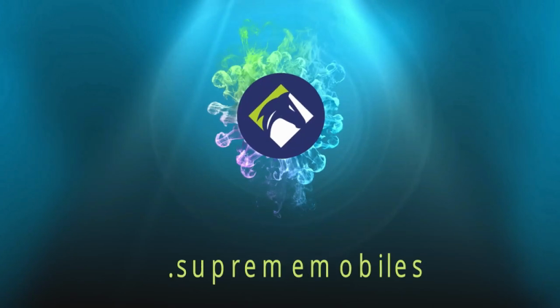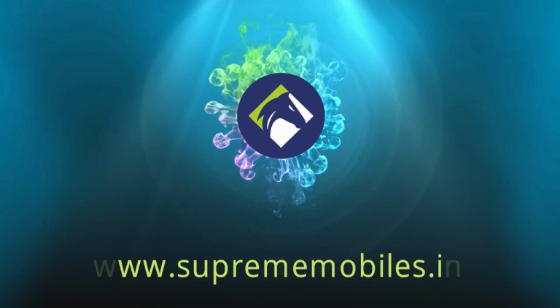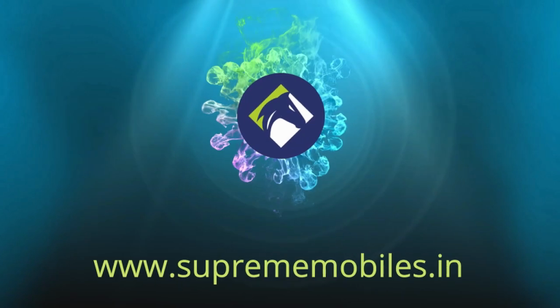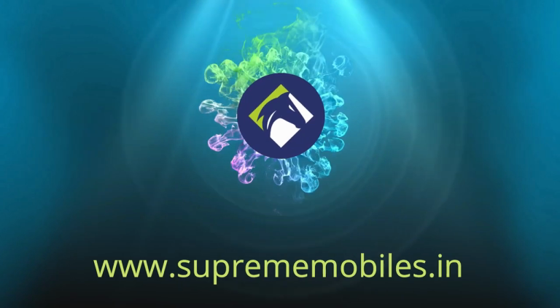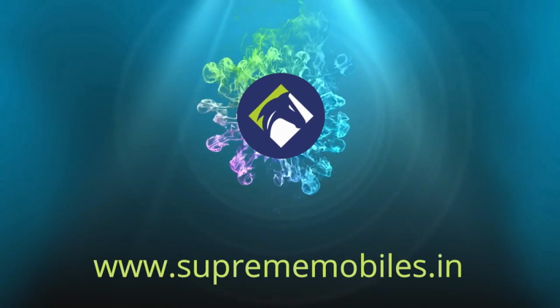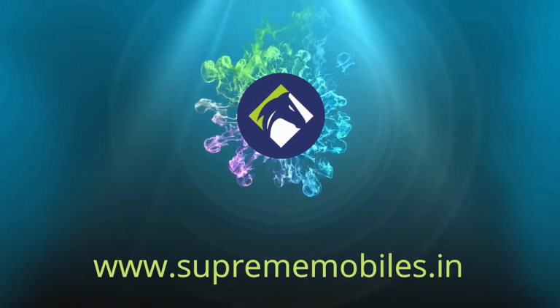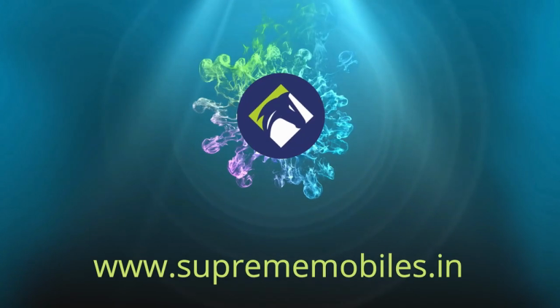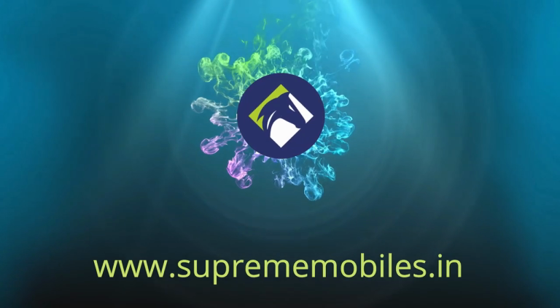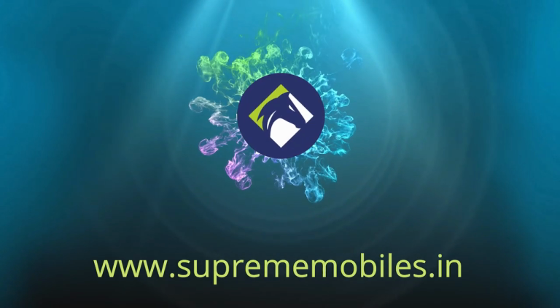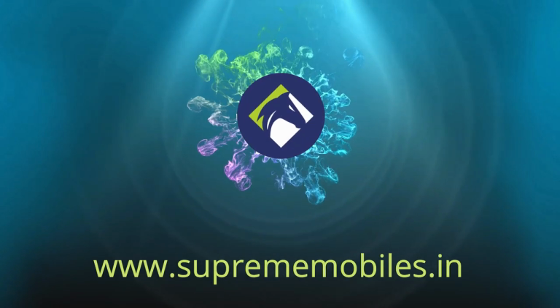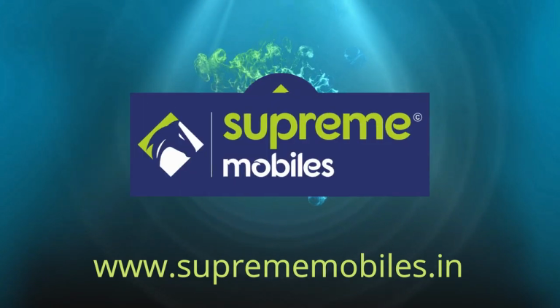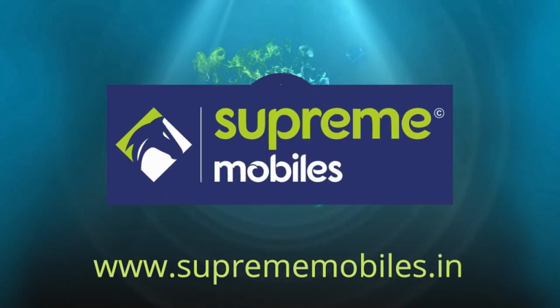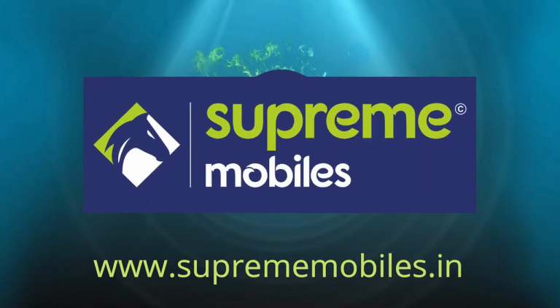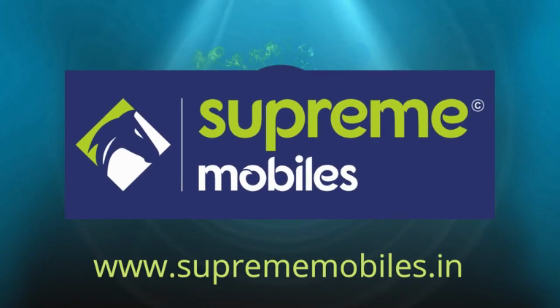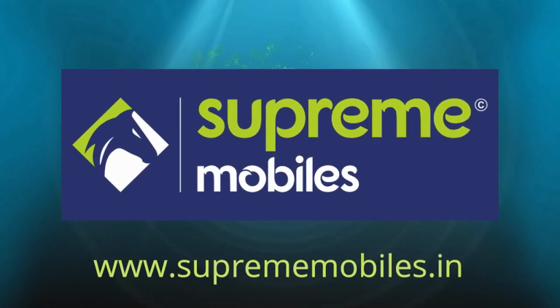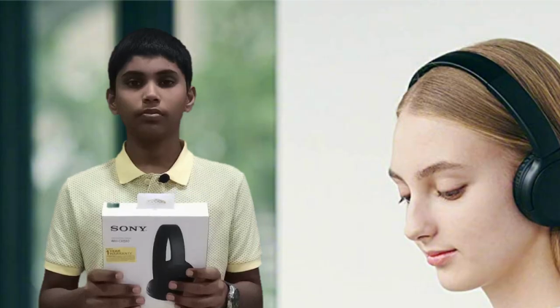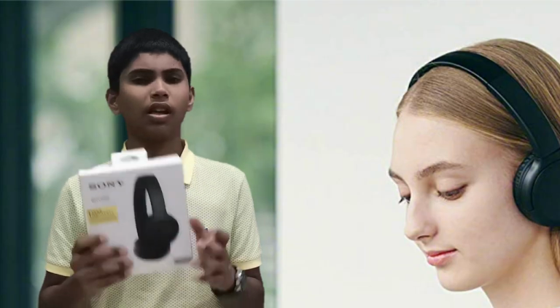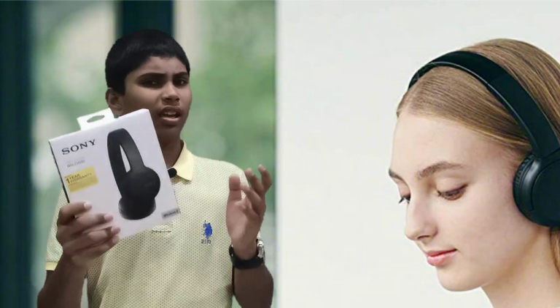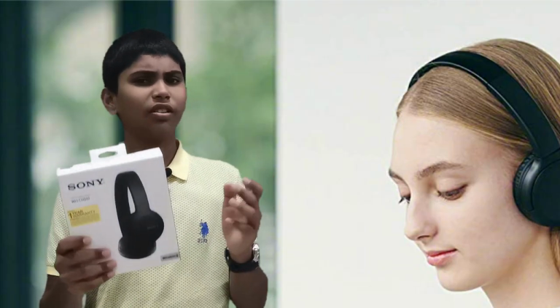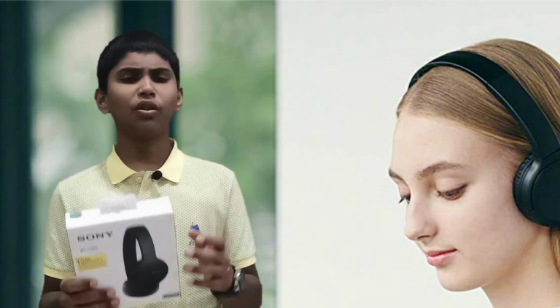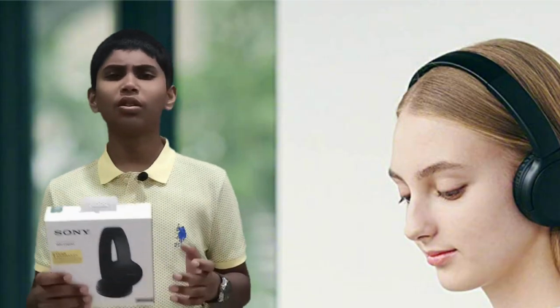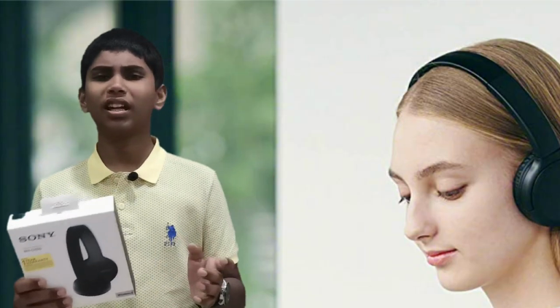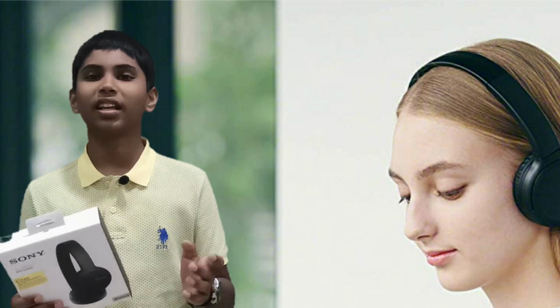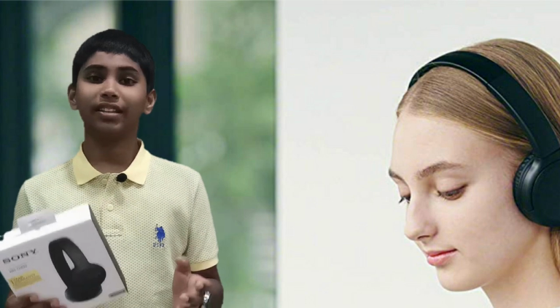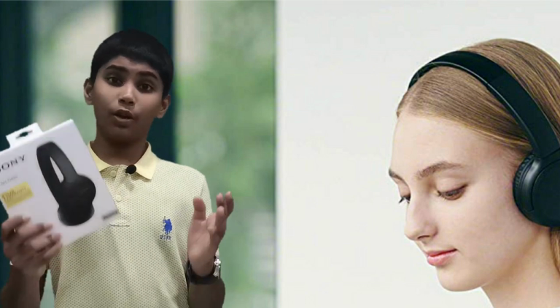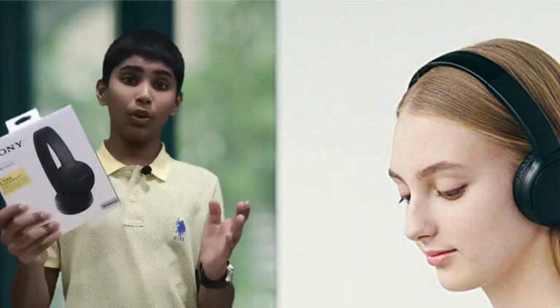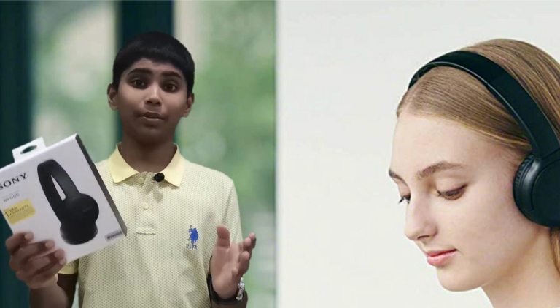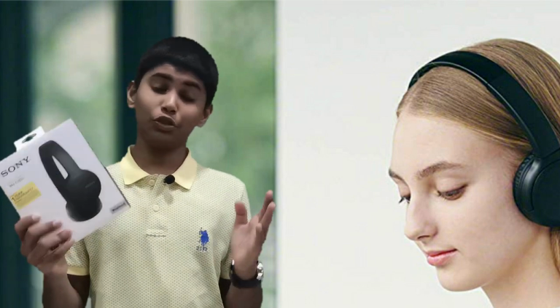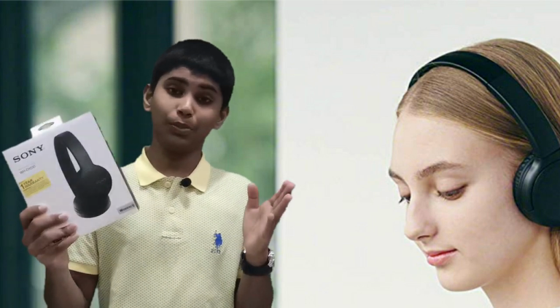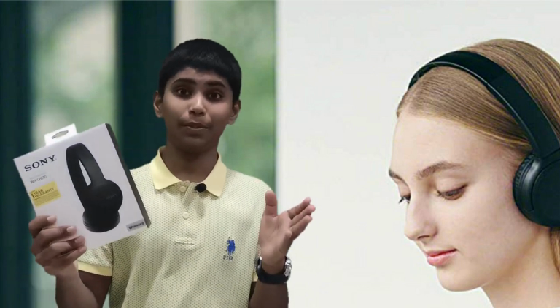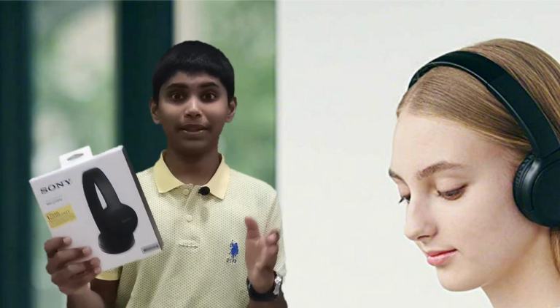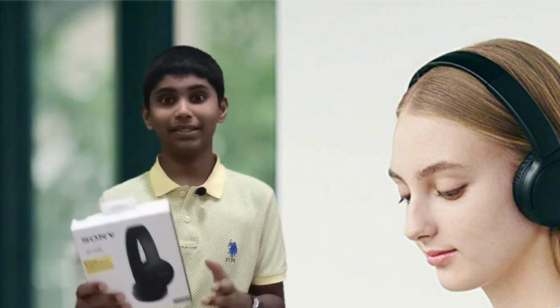This is the best. Hello all, welcome to Supremobiles.